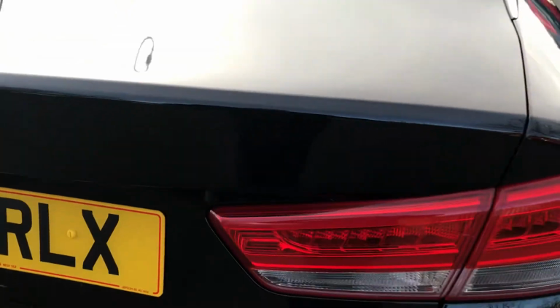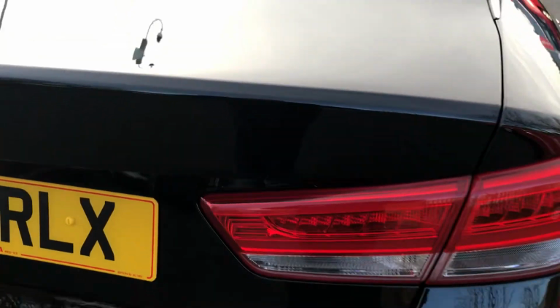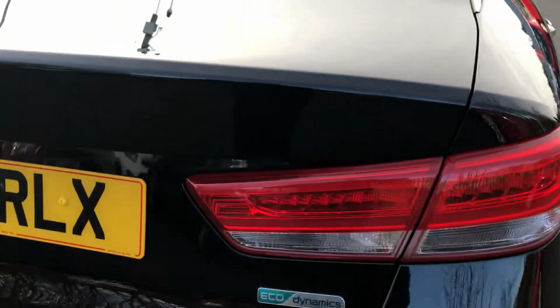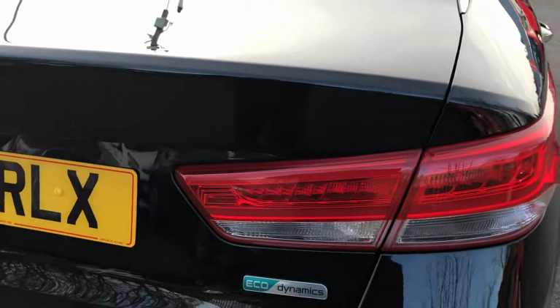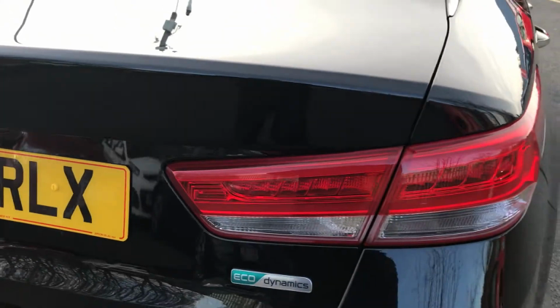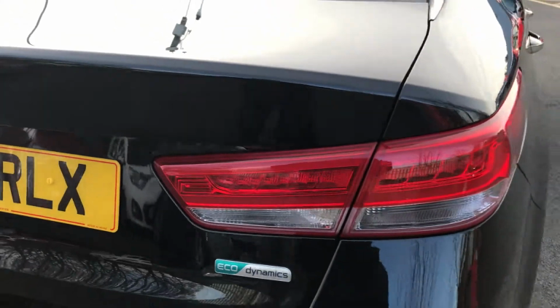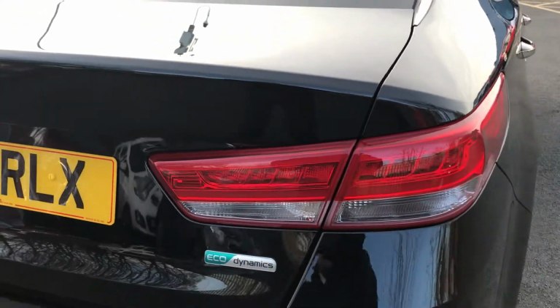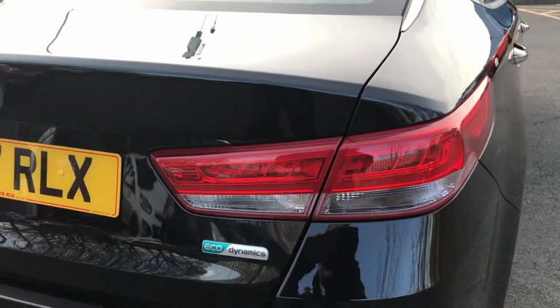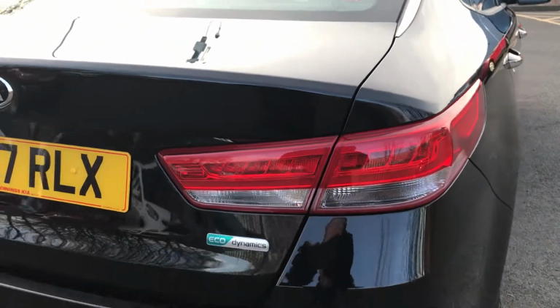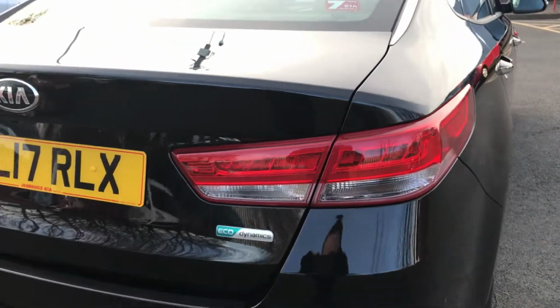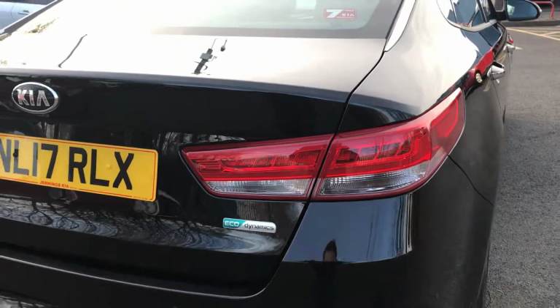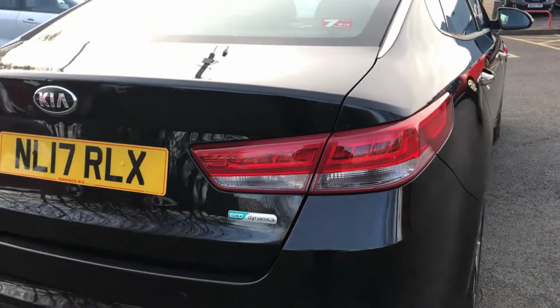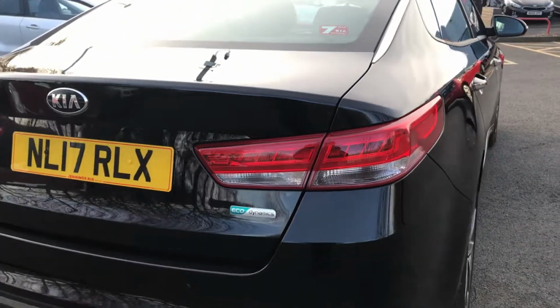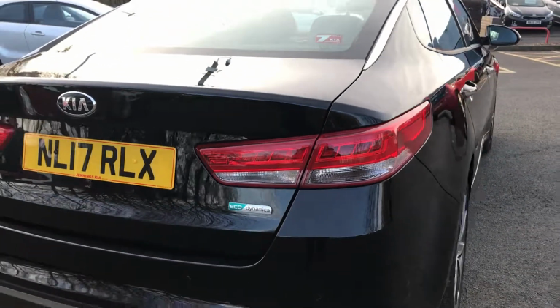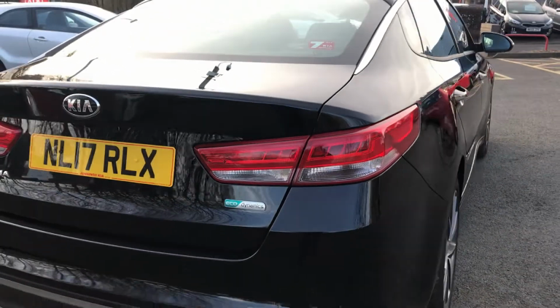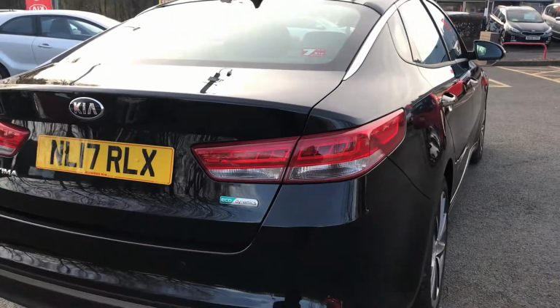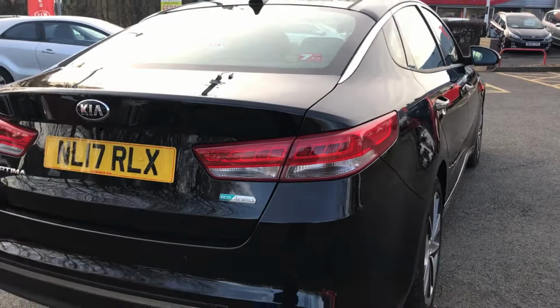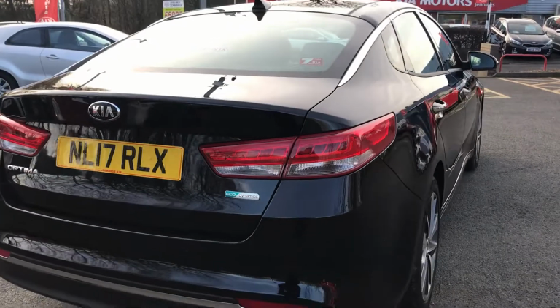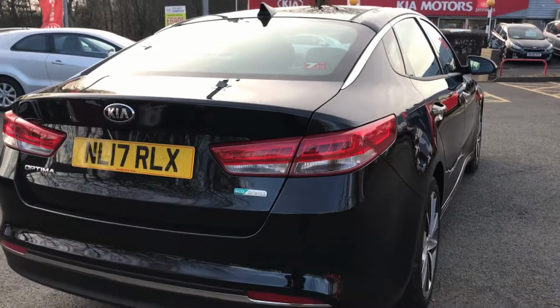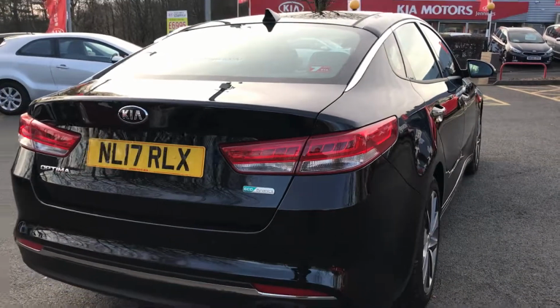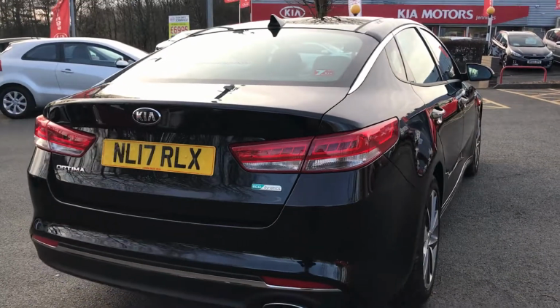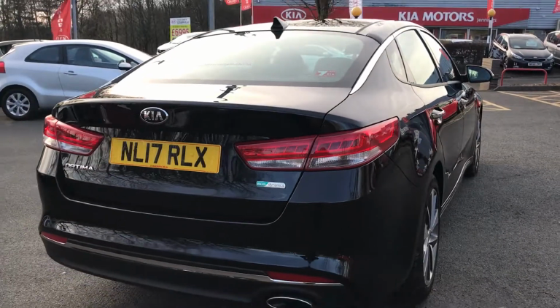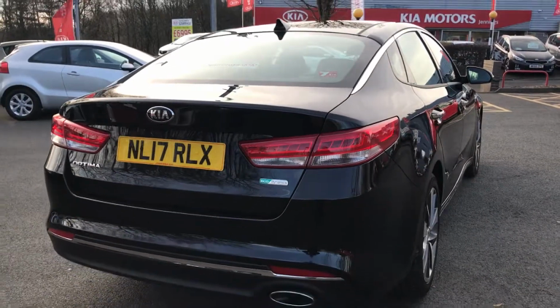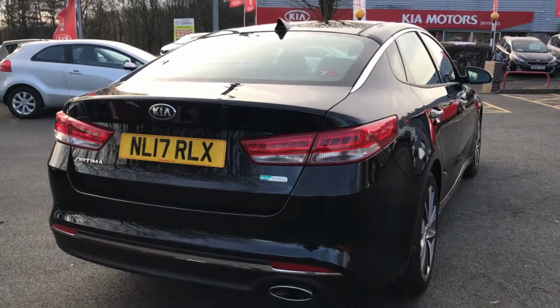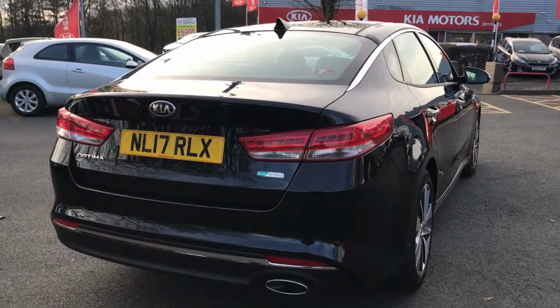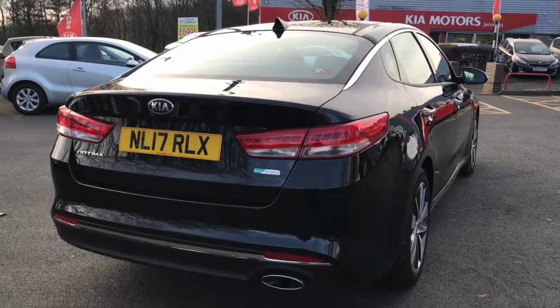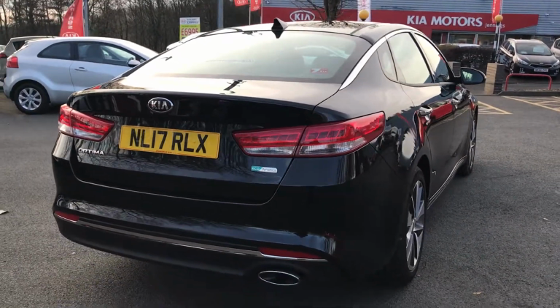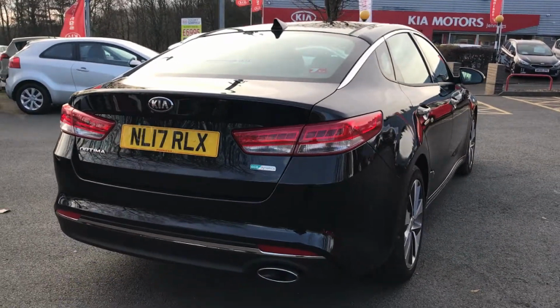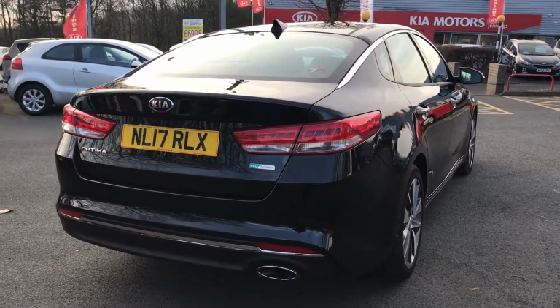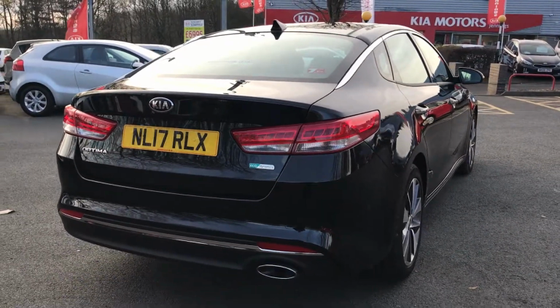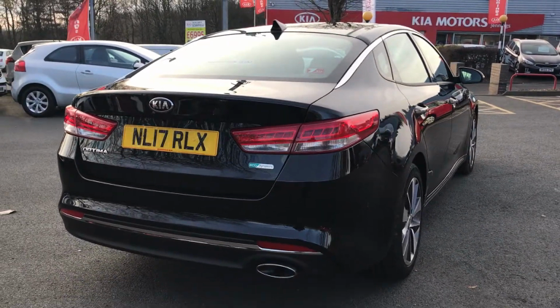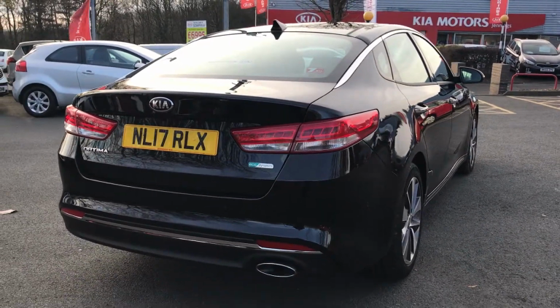For more information on this car or to book a test drive, come and see us down here at Jennings Kia, Washington.